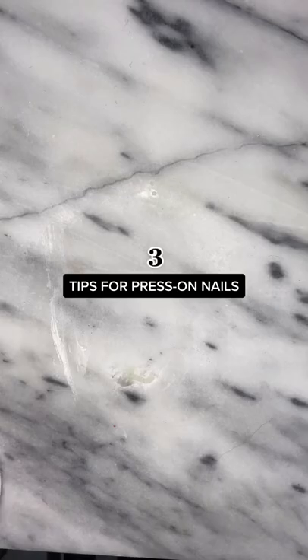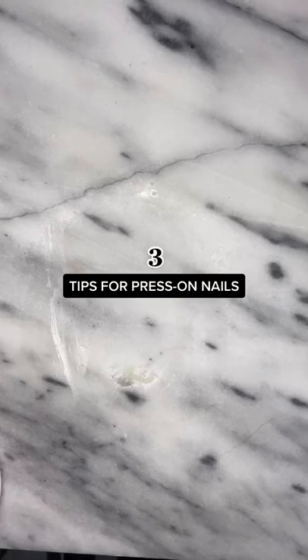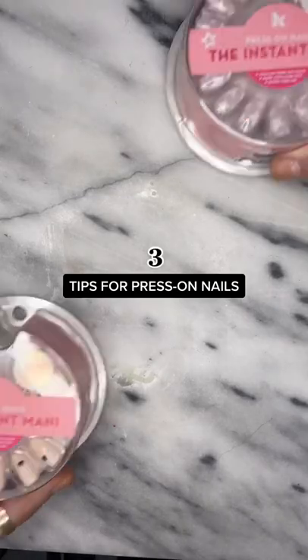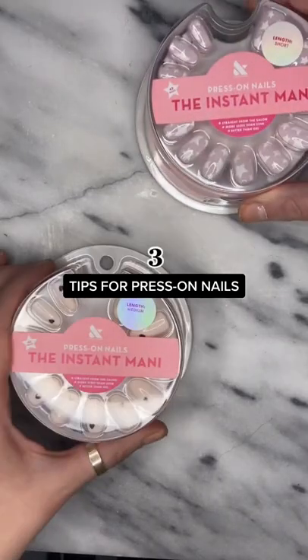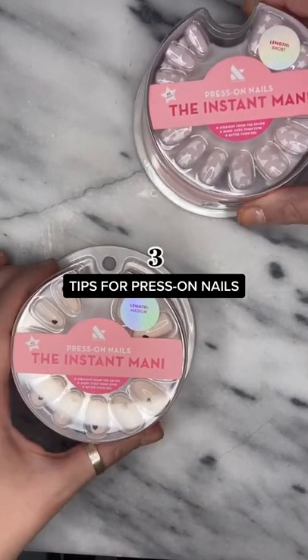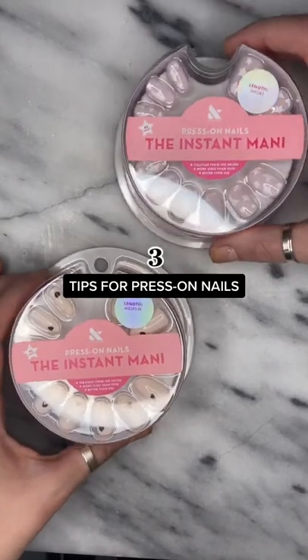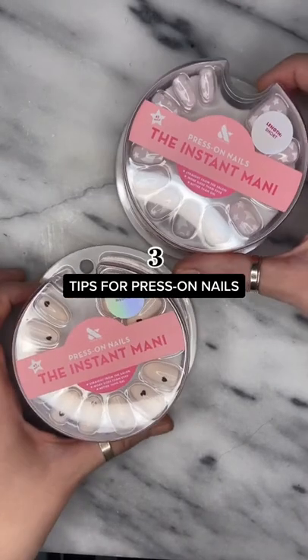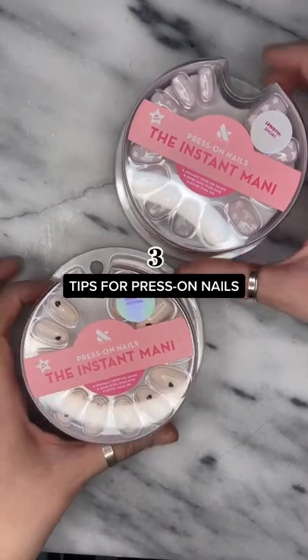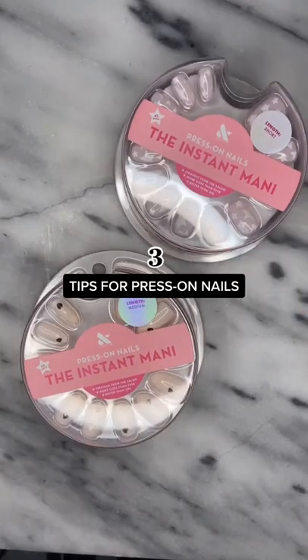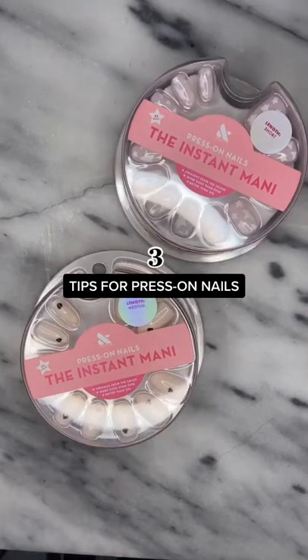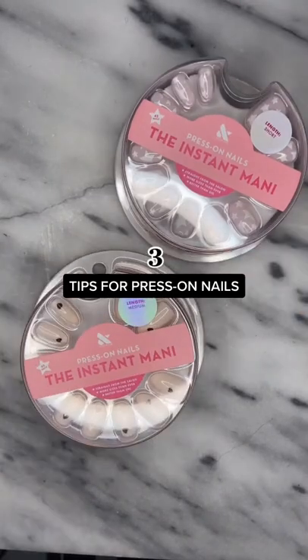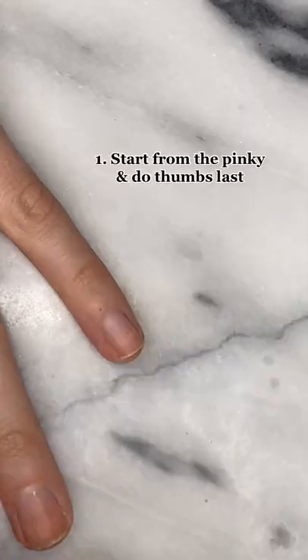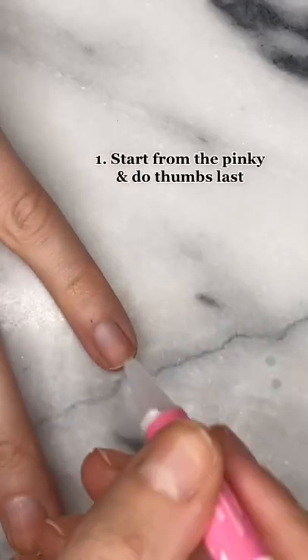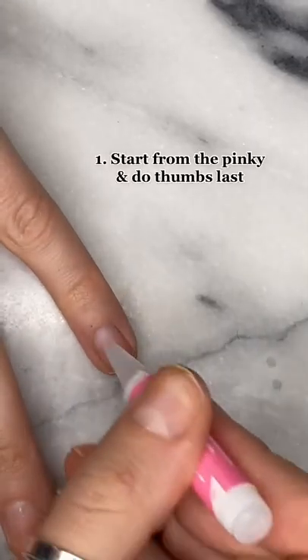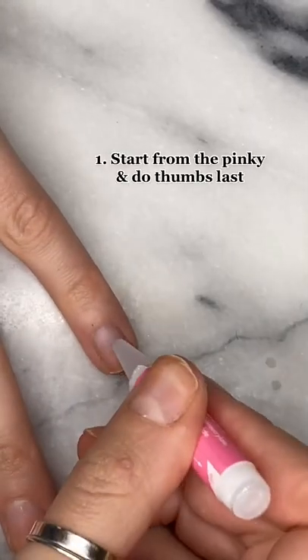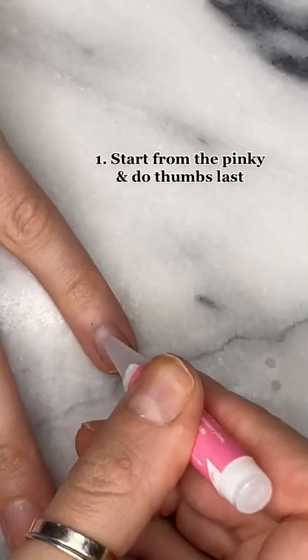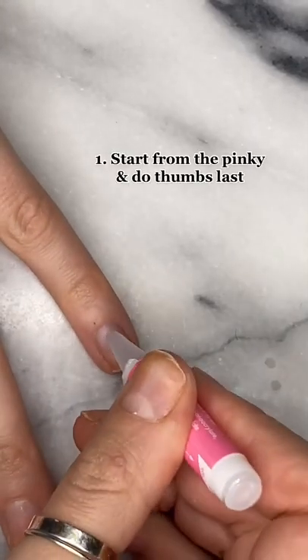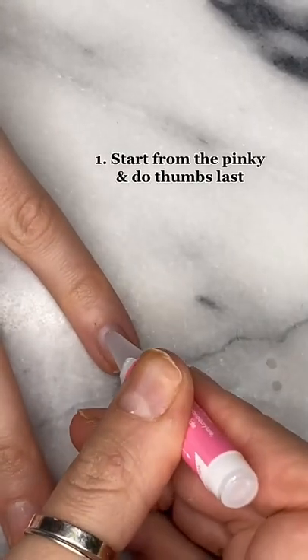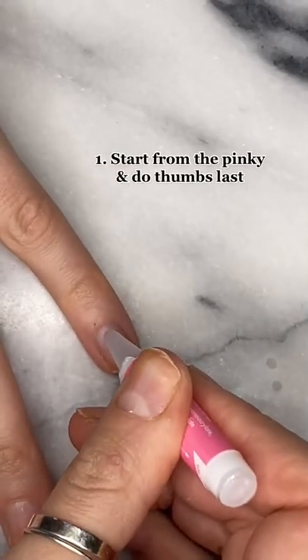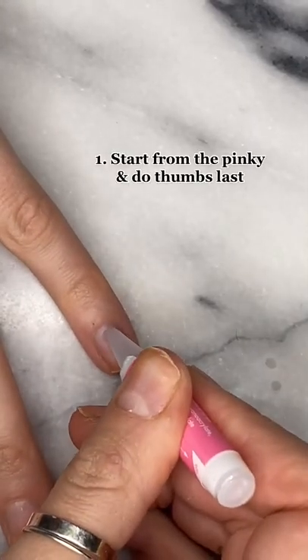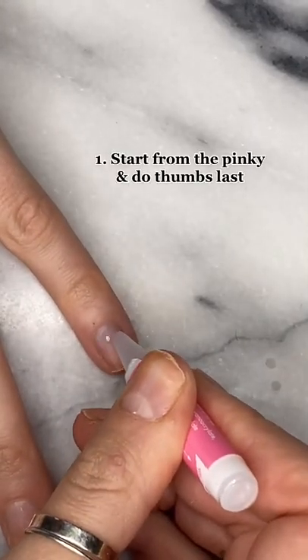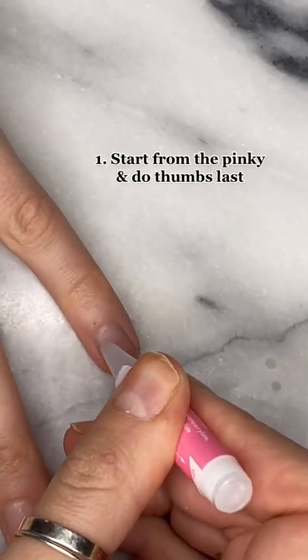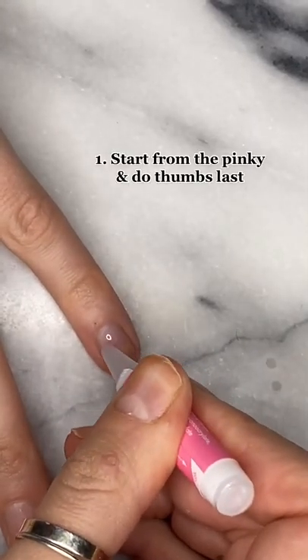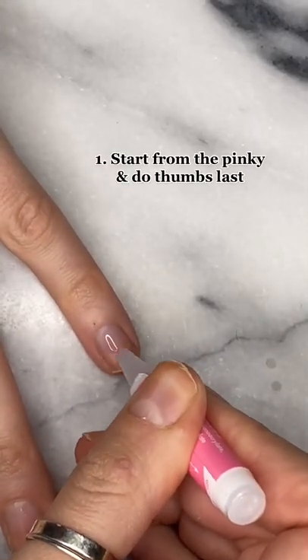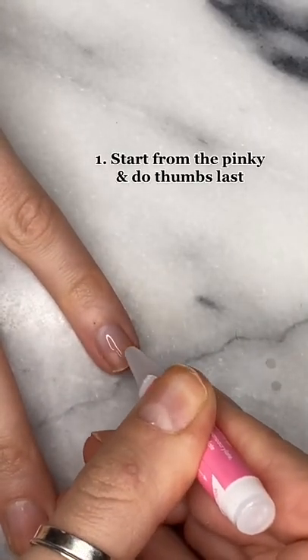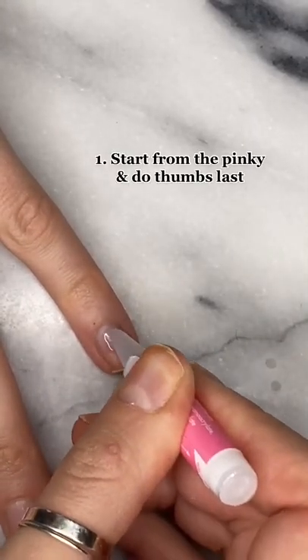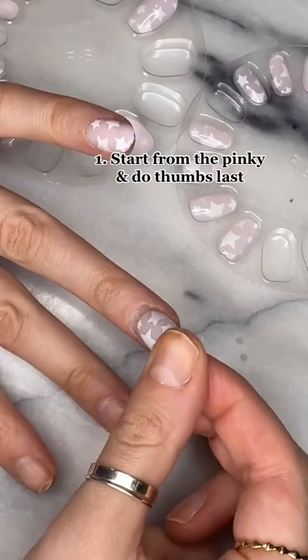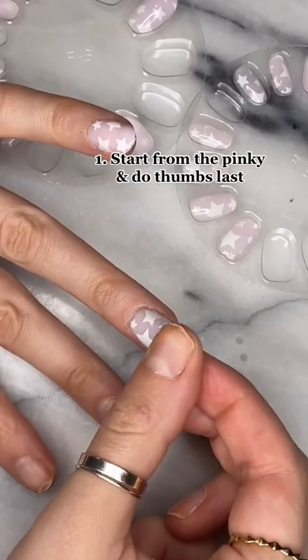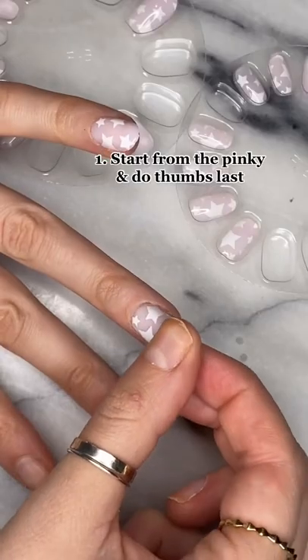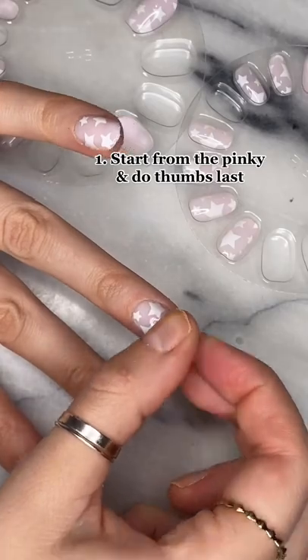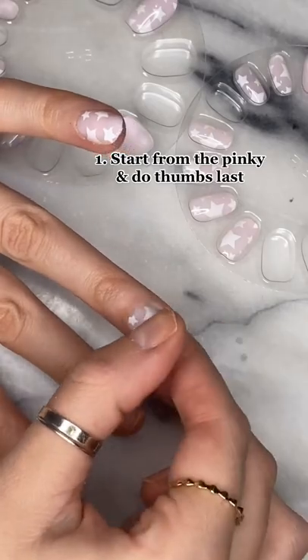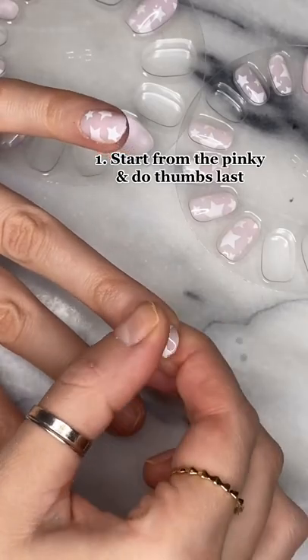Three tips for working with press-on nails. First, start with your pinky. Your thumbs are helpful for picking up the nails.